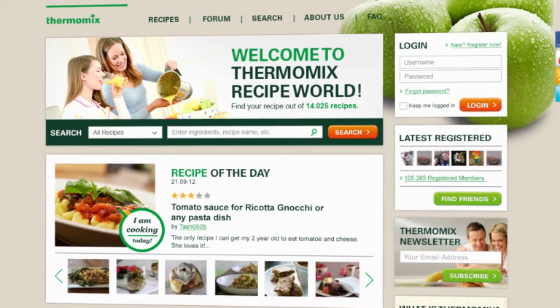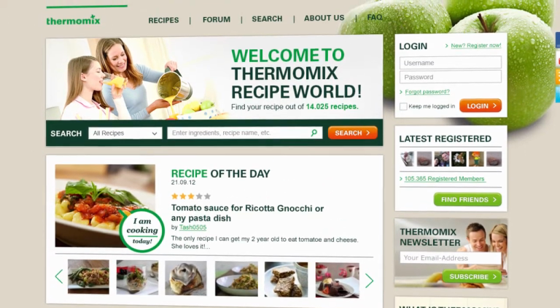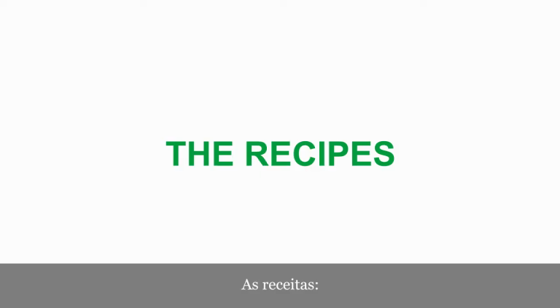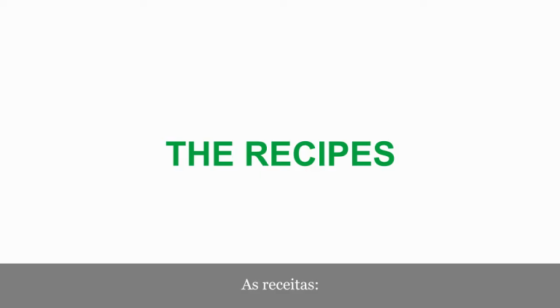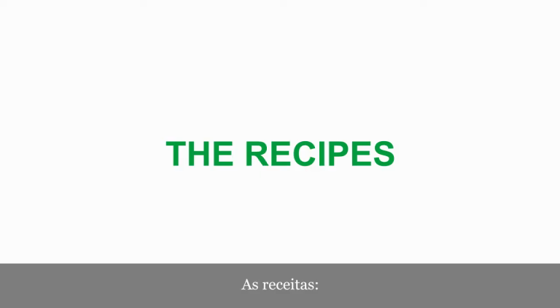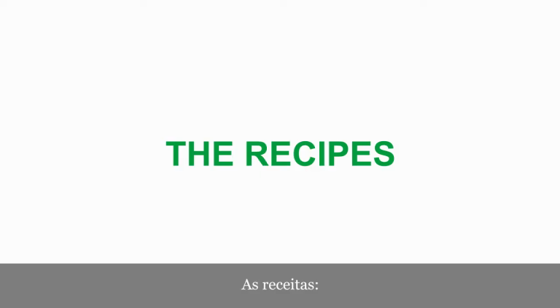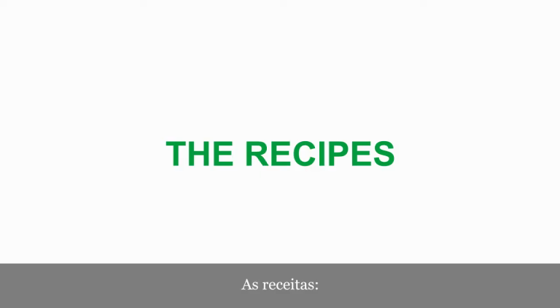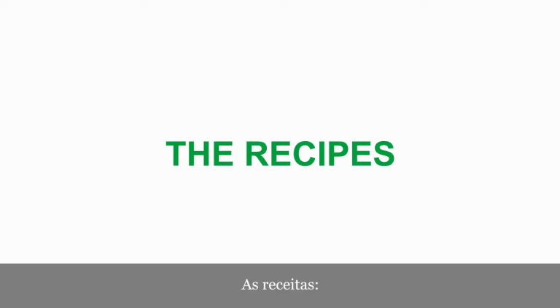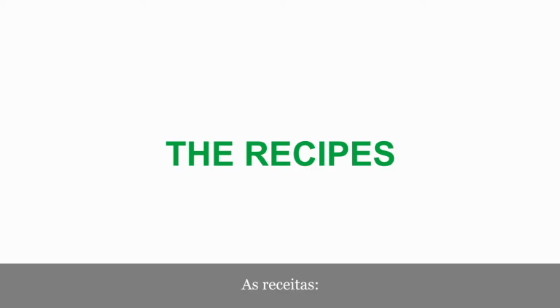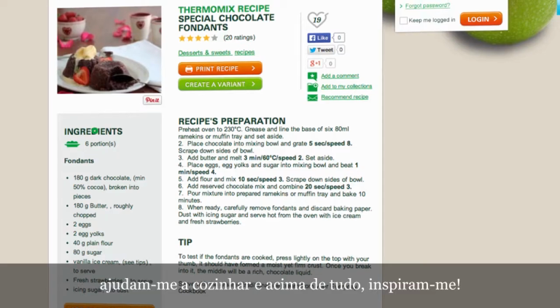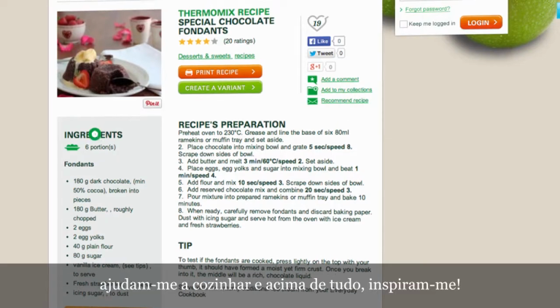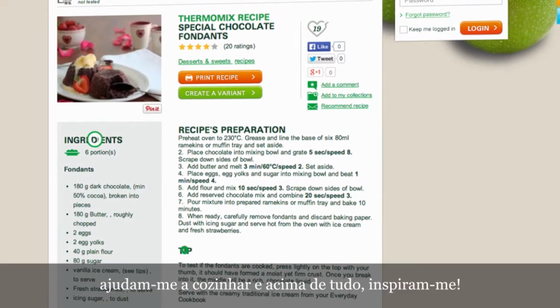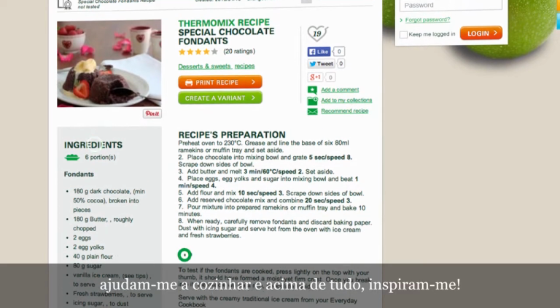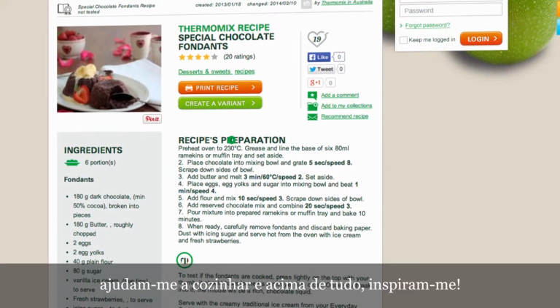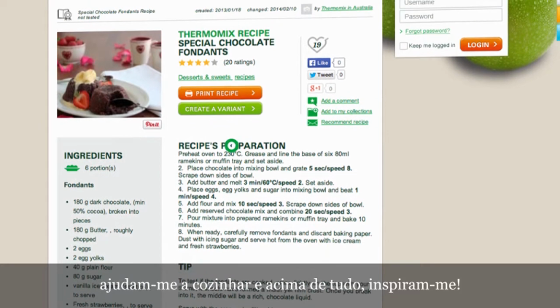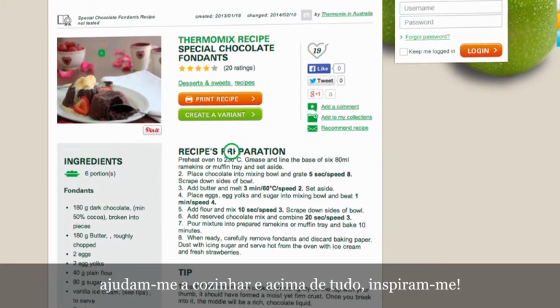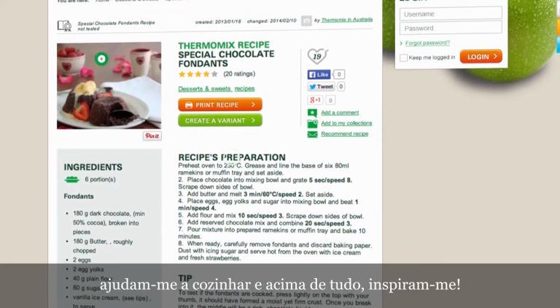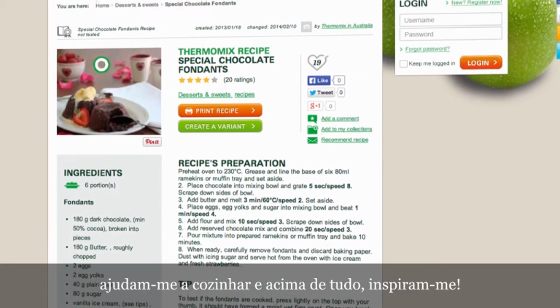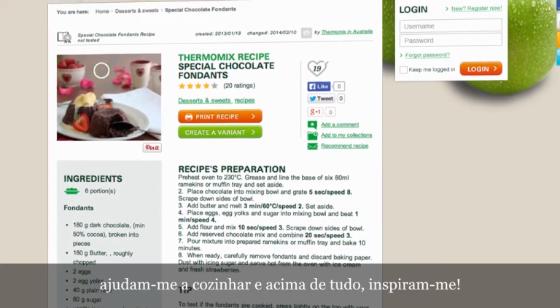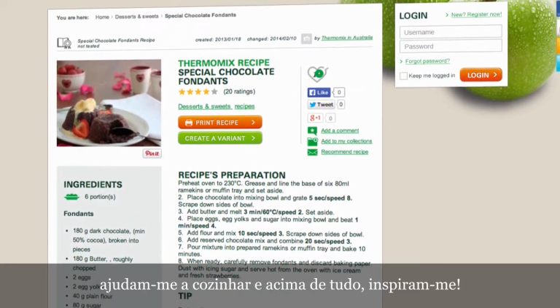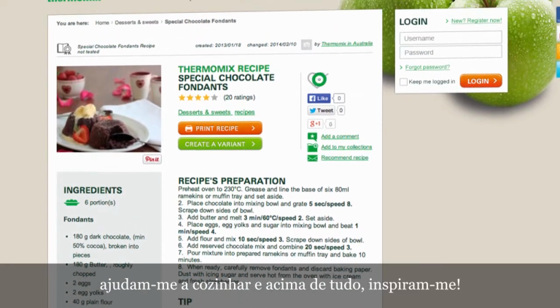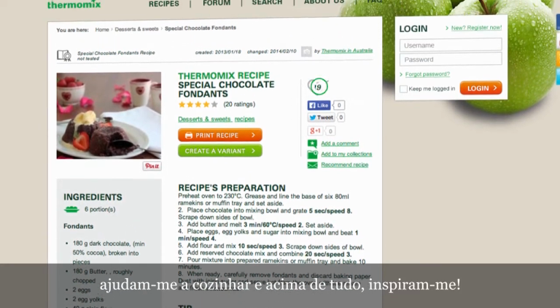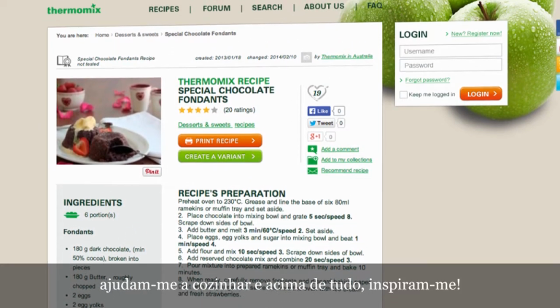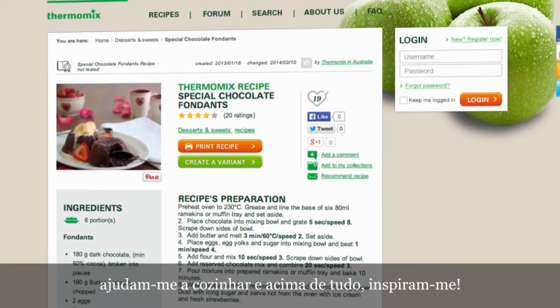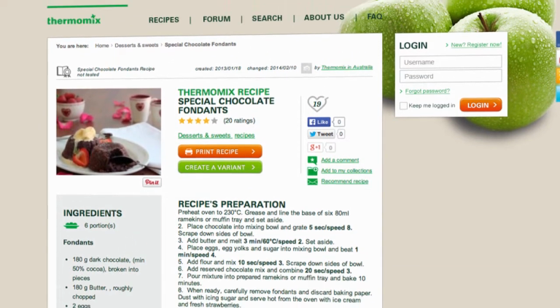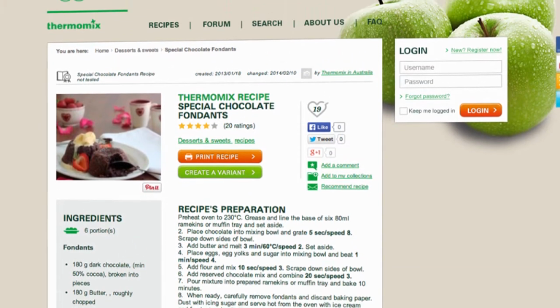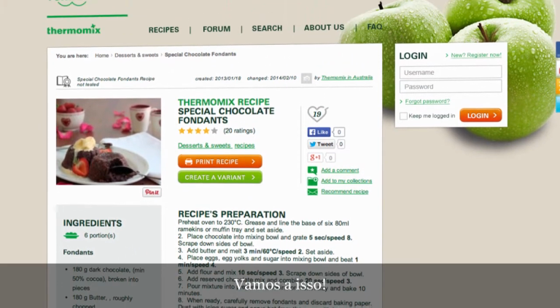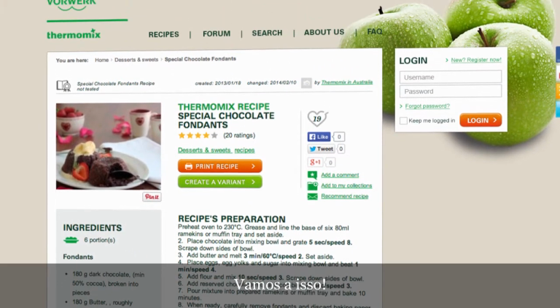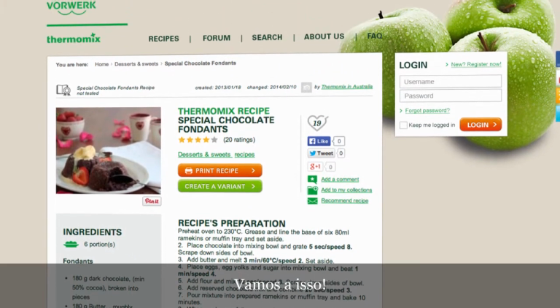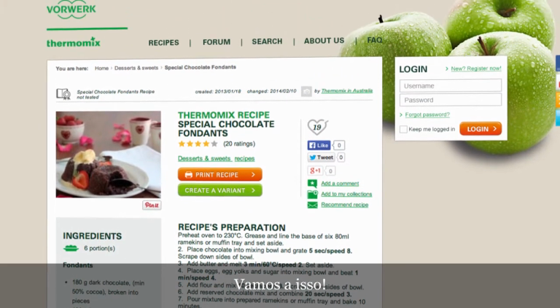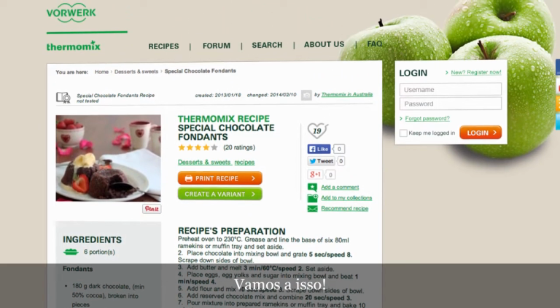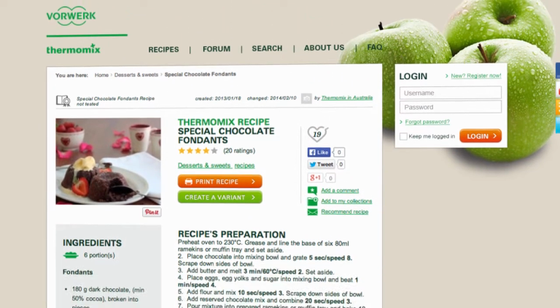The recipes. Help me to cook, and above all, inspire me today. Let's go for it.